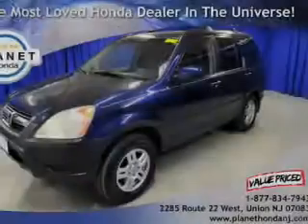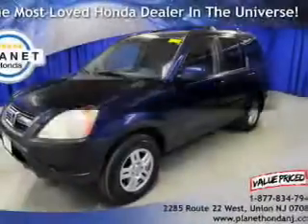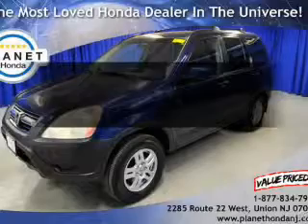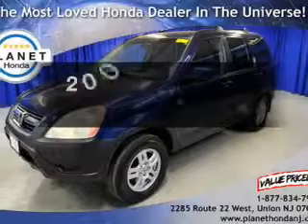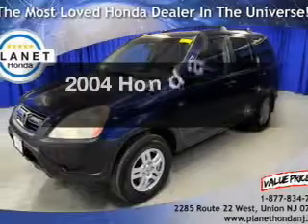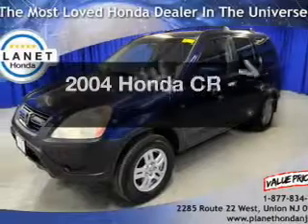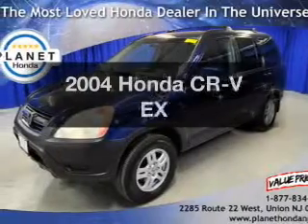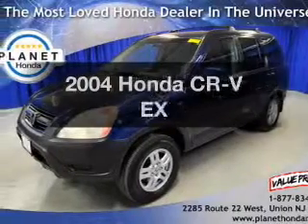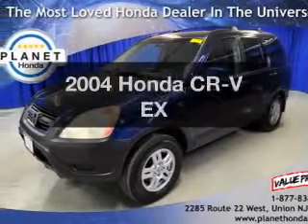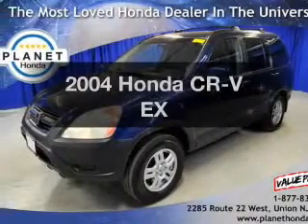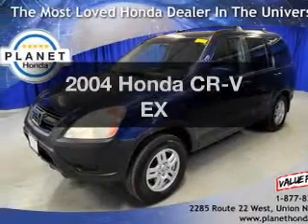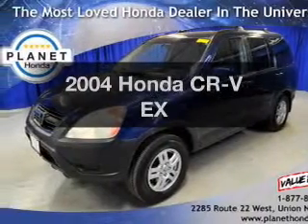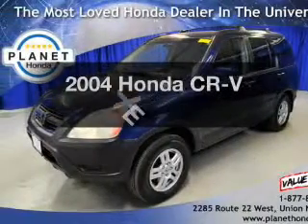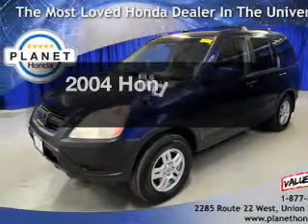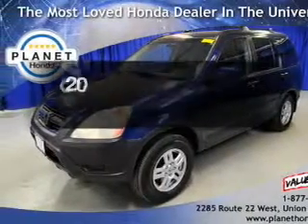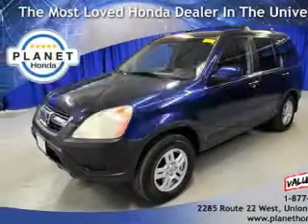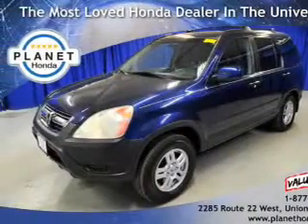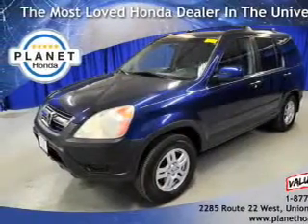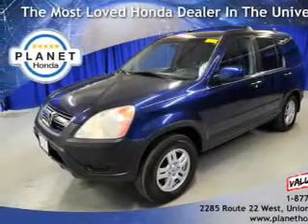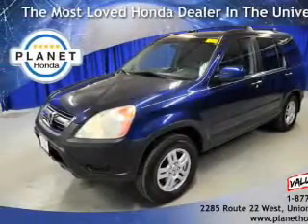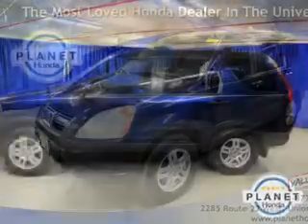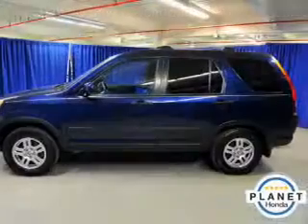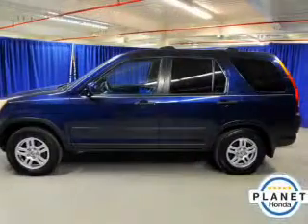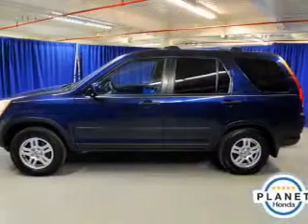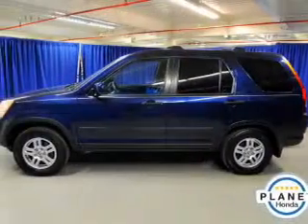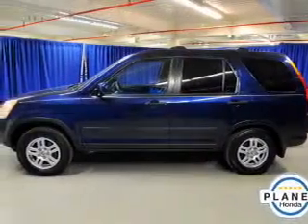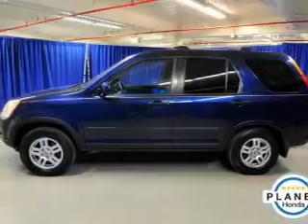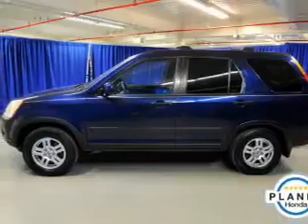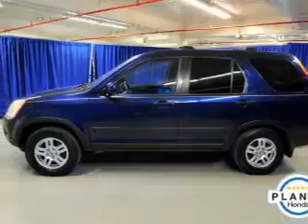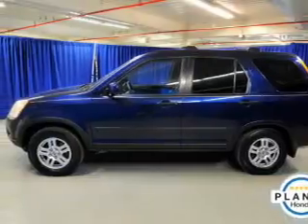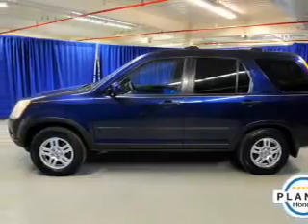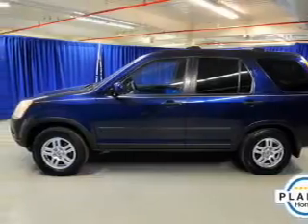Get noticed in this 2004 Honda CR-V. Travel the roads in style and comfort in this great vehicle.